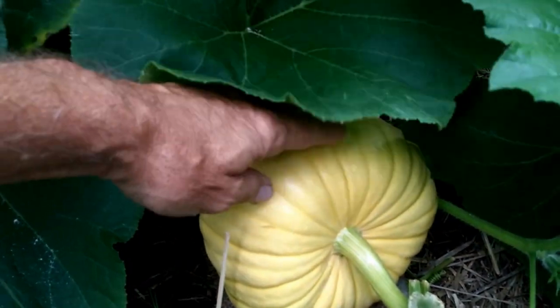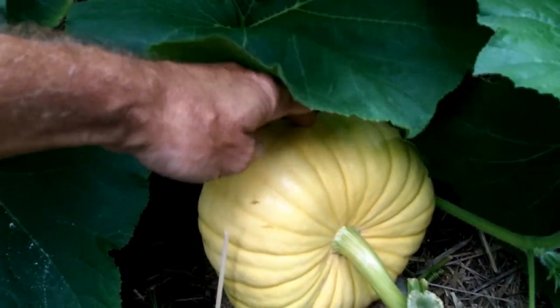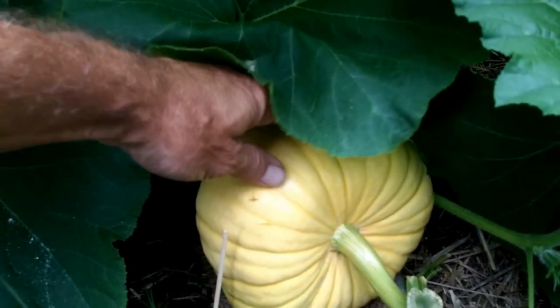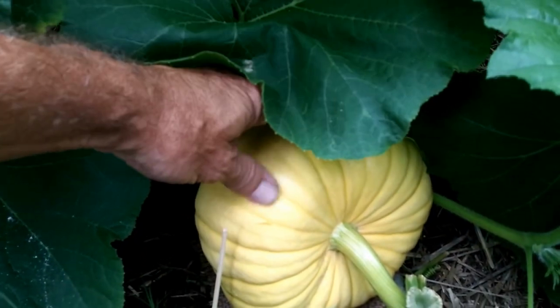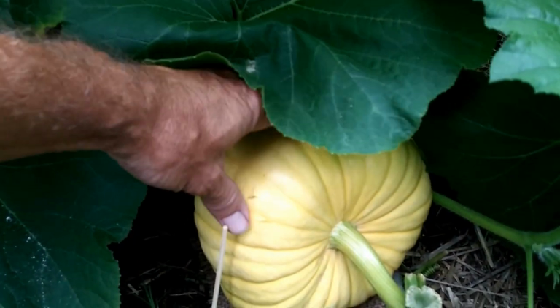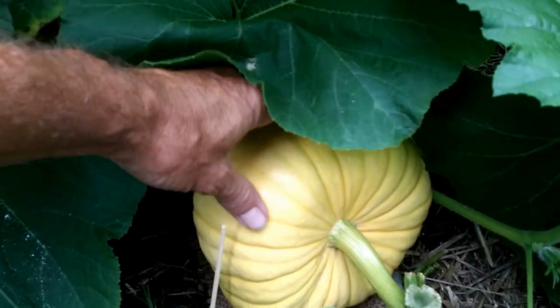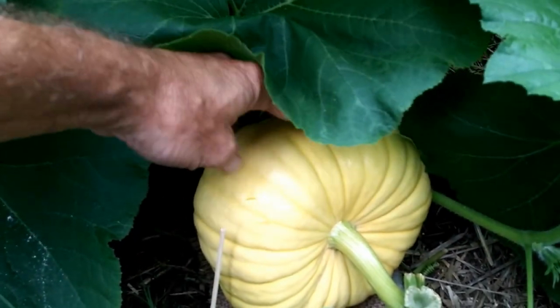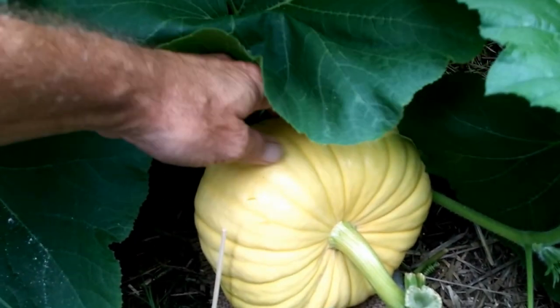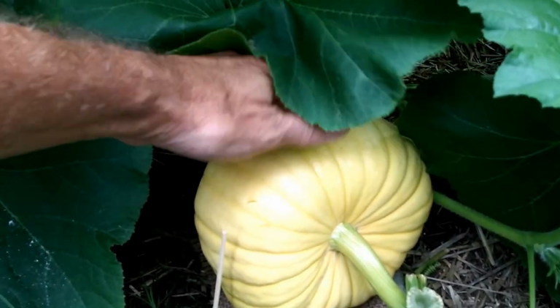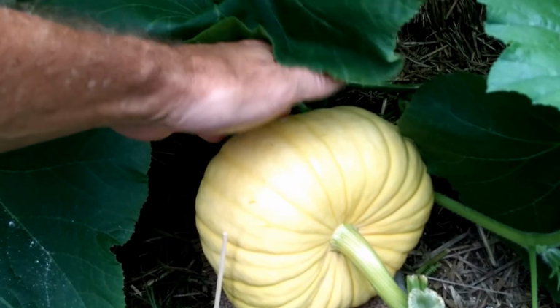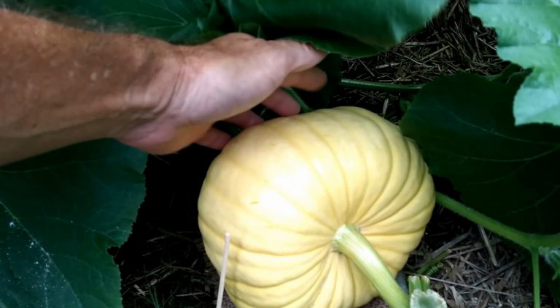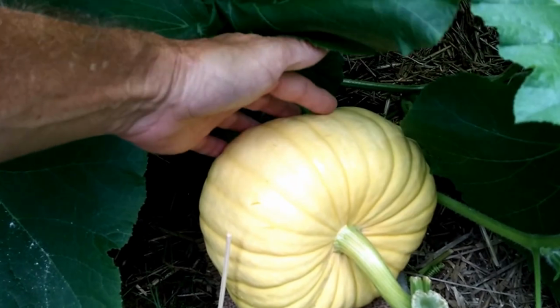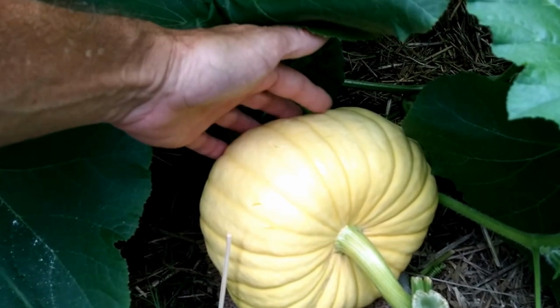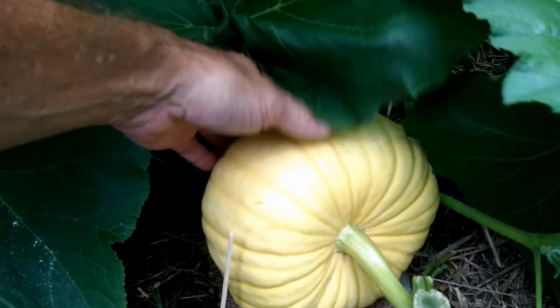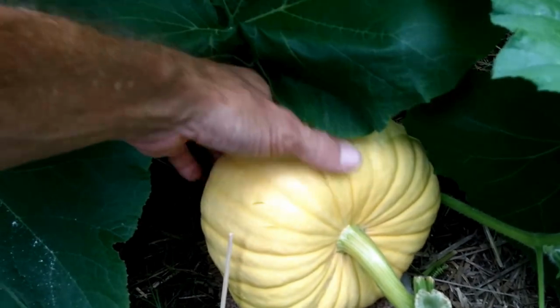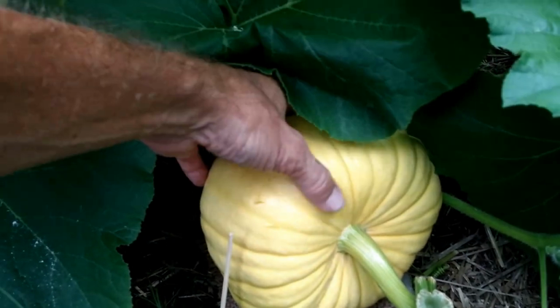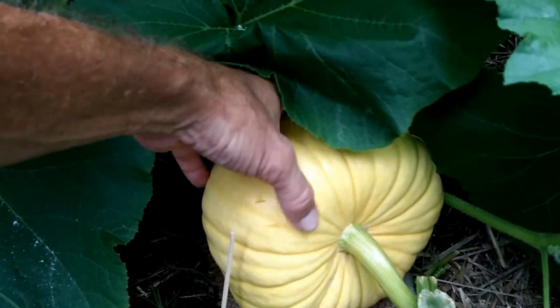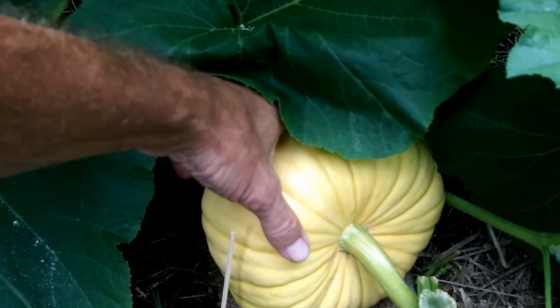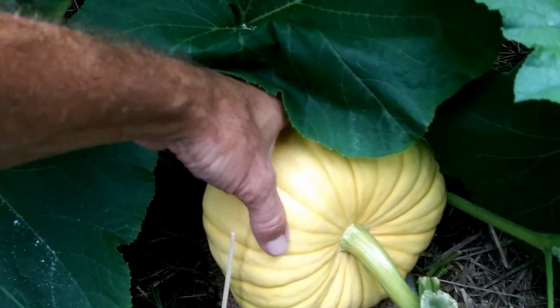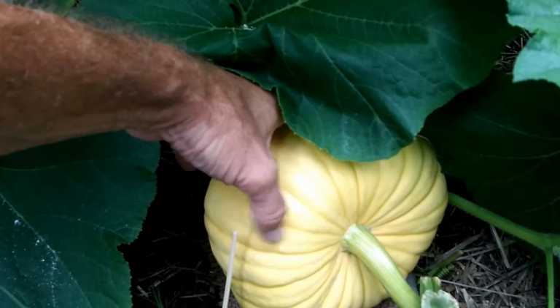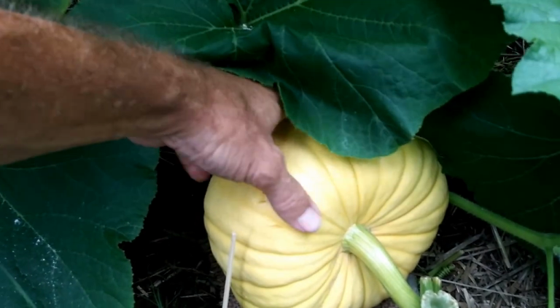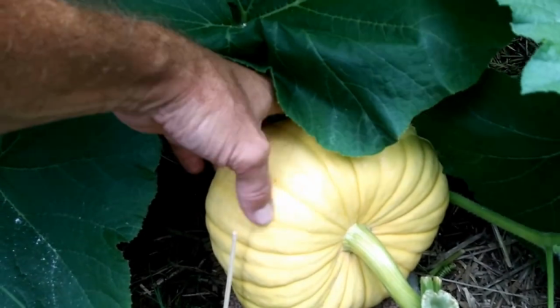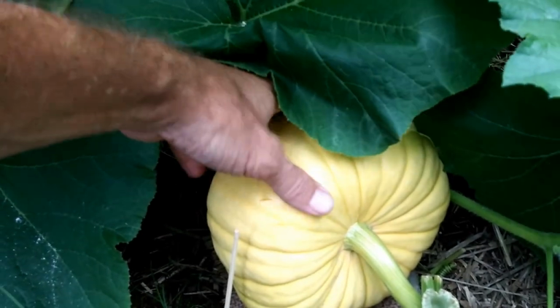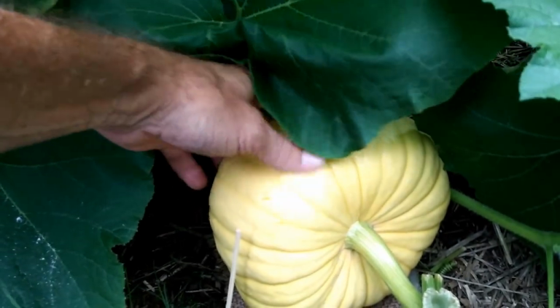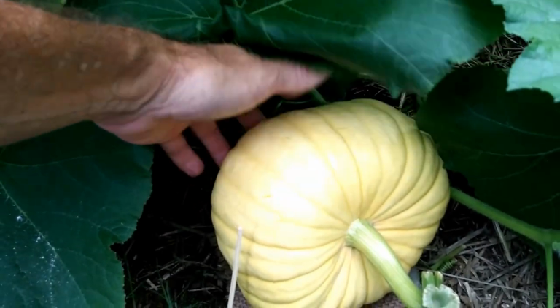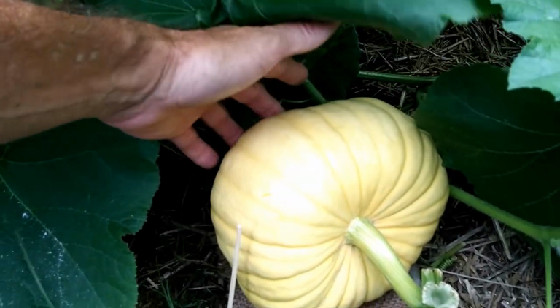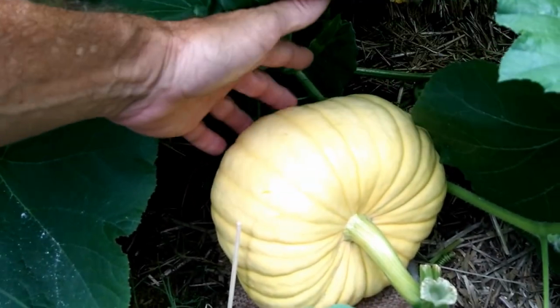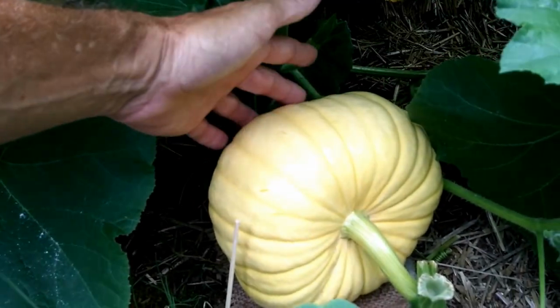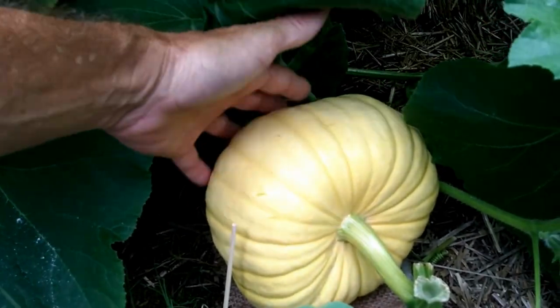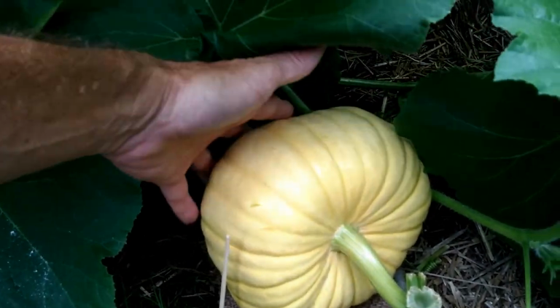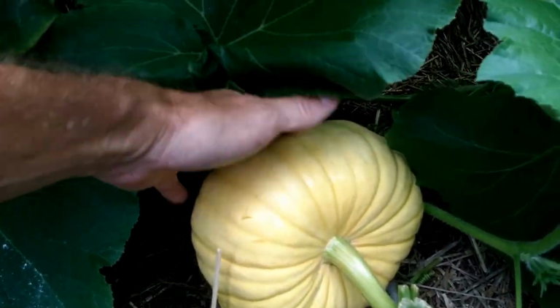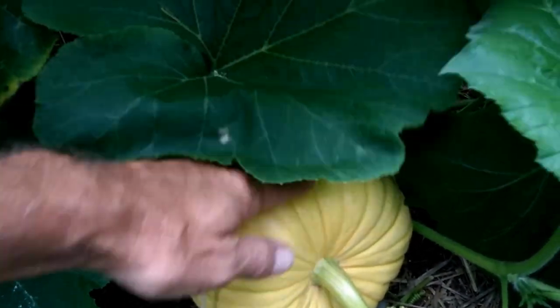That's the porcelain doll — supposed to be the pink pumpkin. It's already got nice ribs too, which is kind of neat.